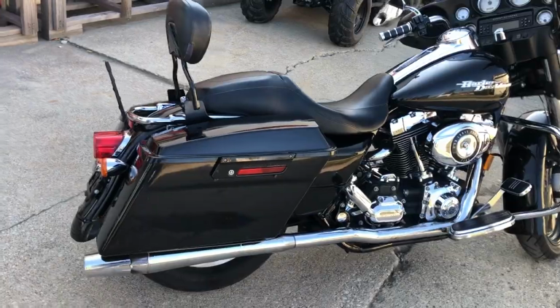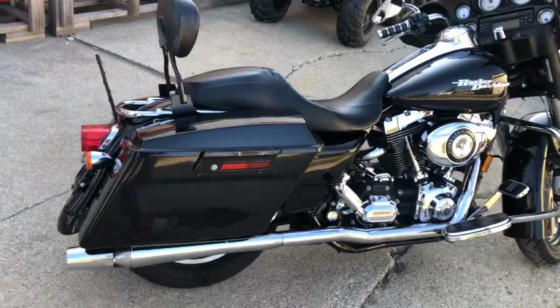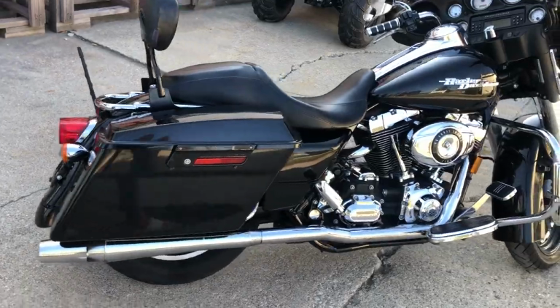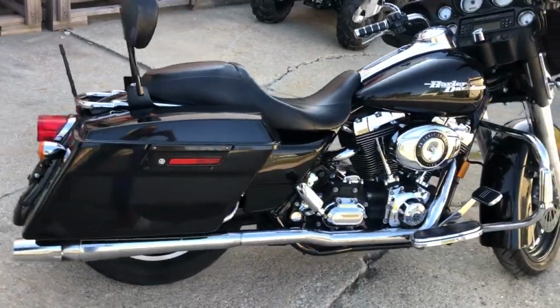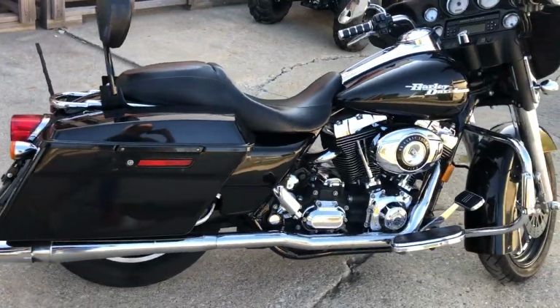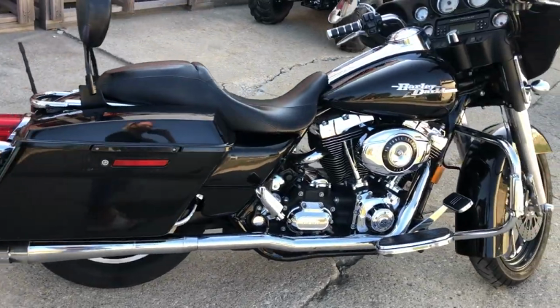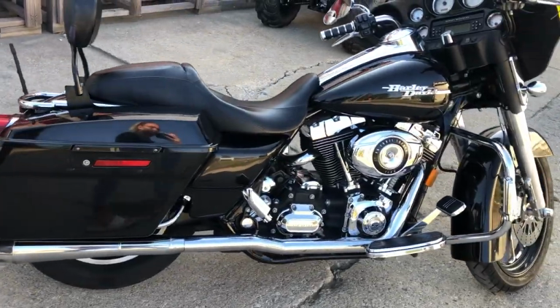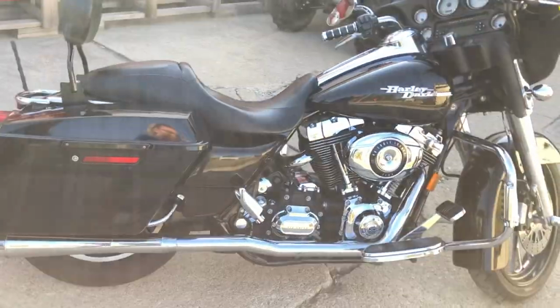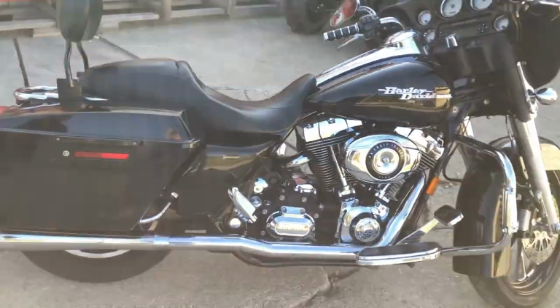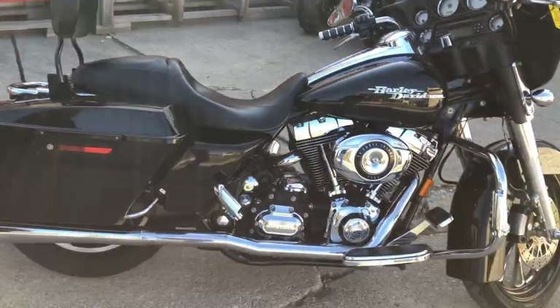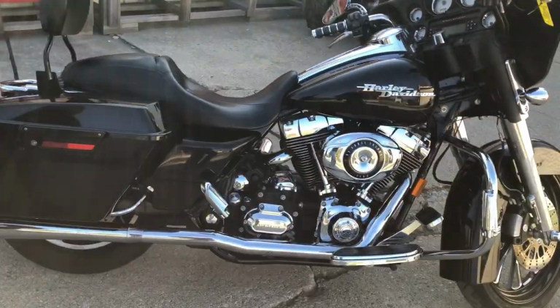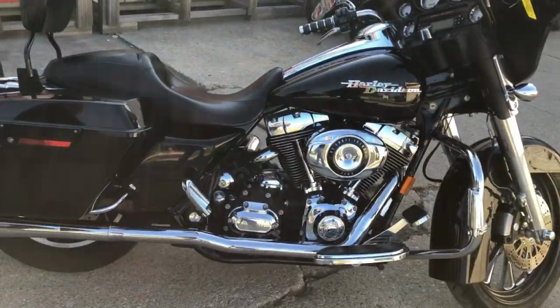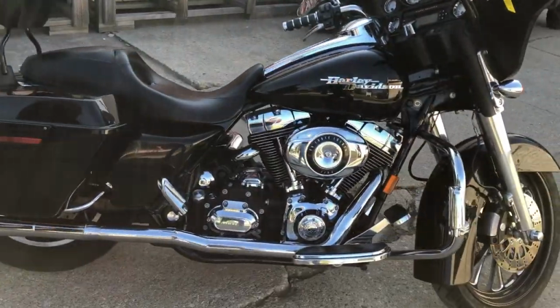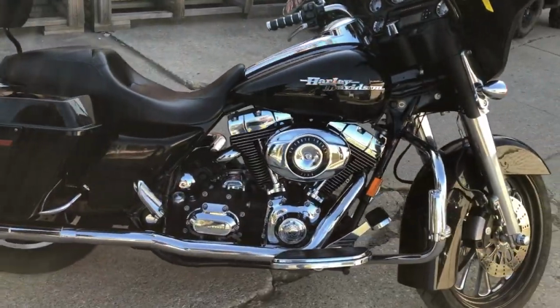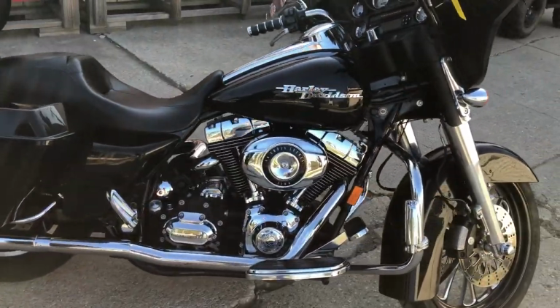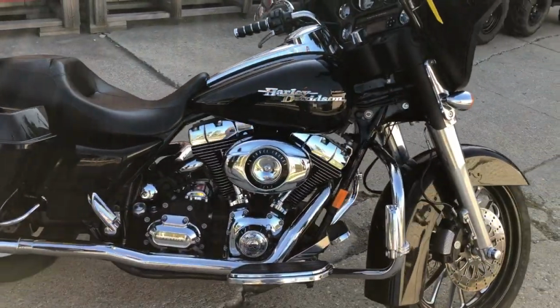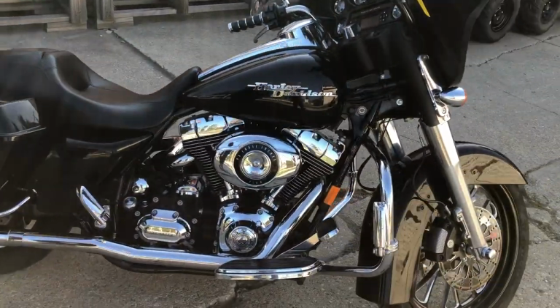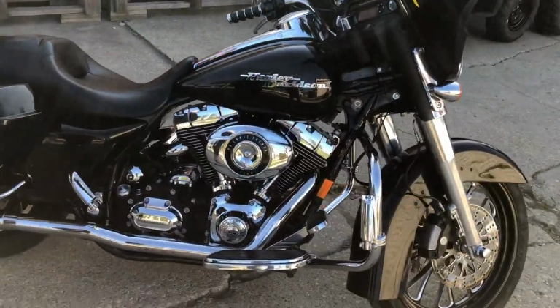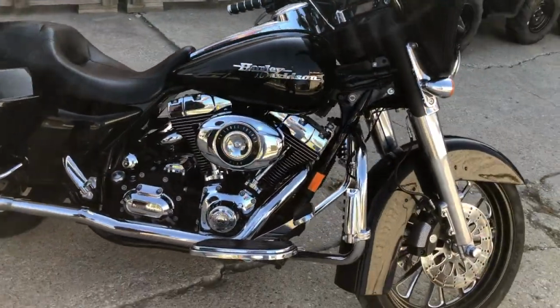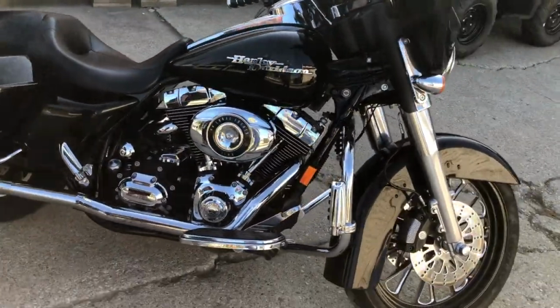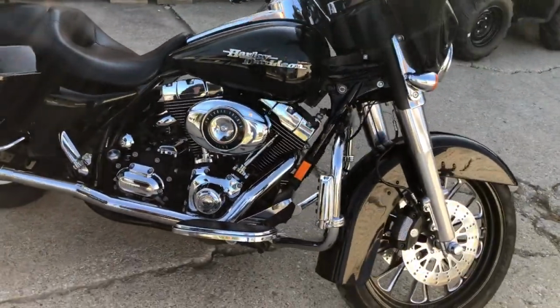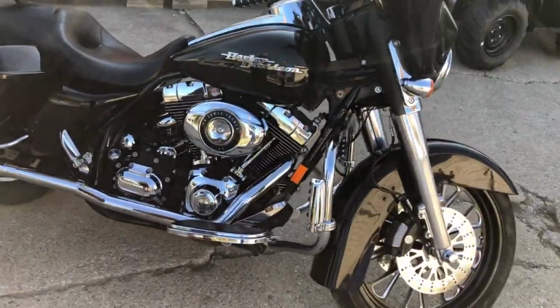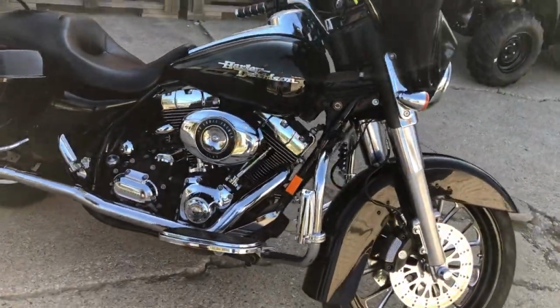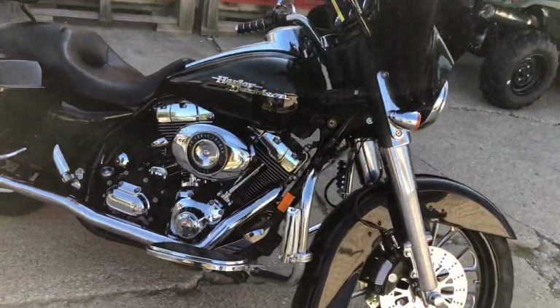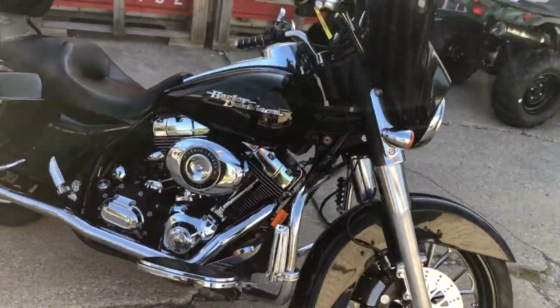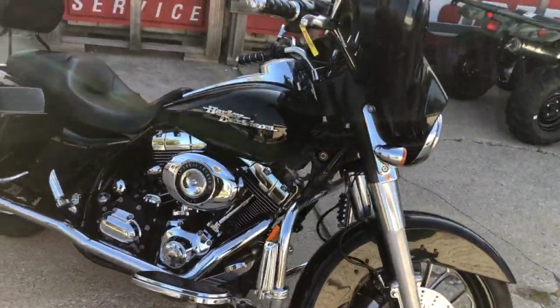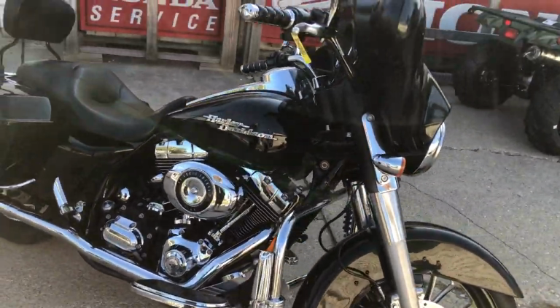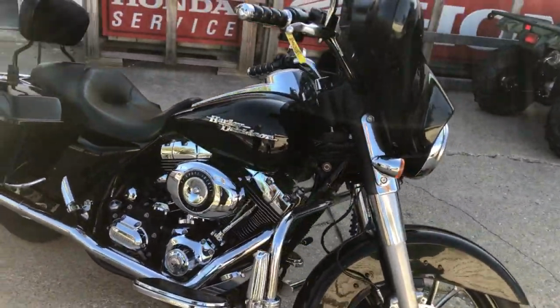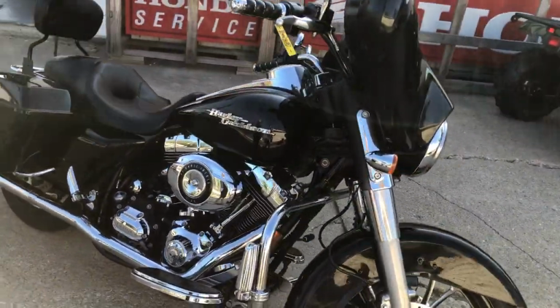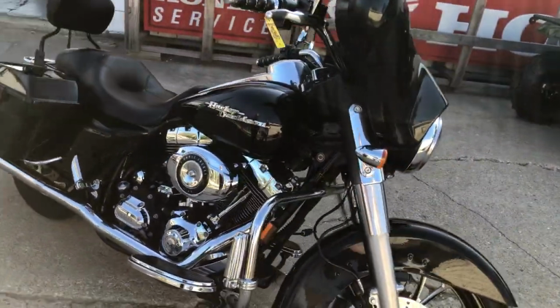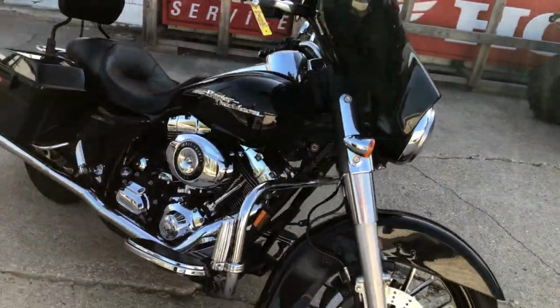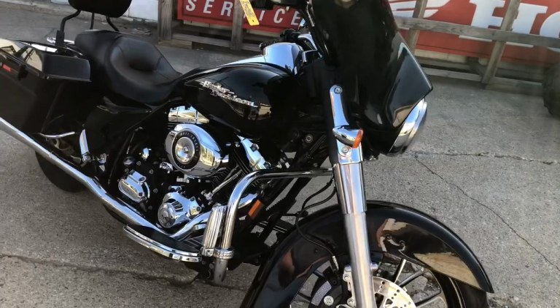You've got a 21-inch custom mag wheel, highway pegs, backrests and more guys. One sharp, low miles, big wheeled Street Glide.